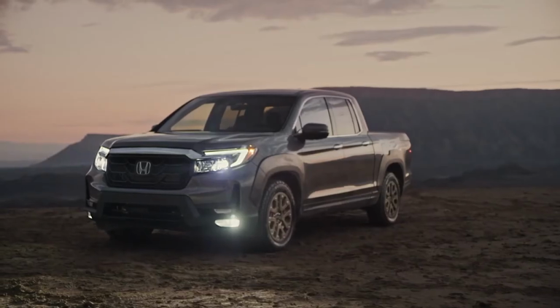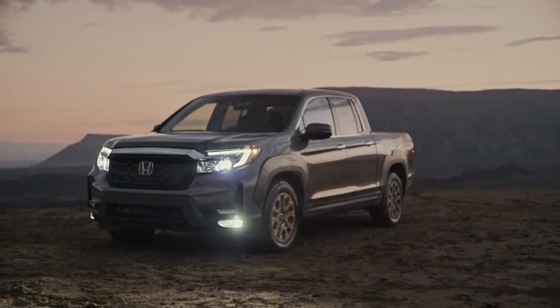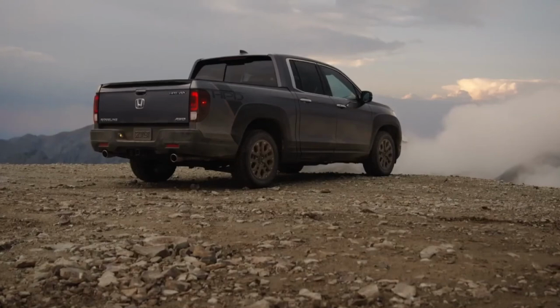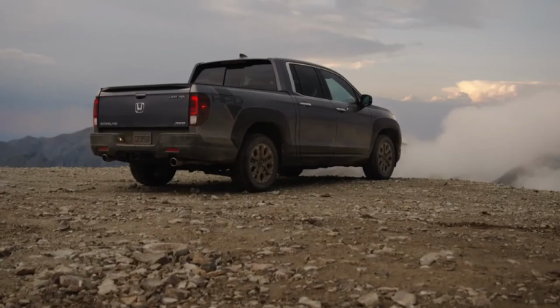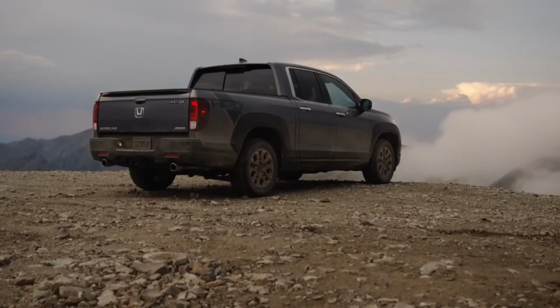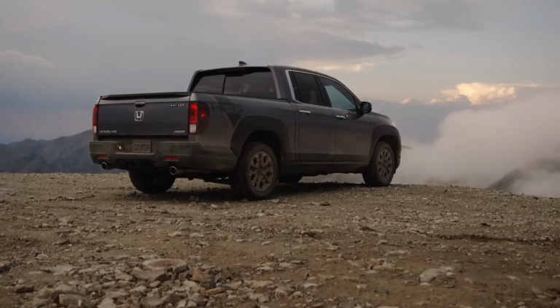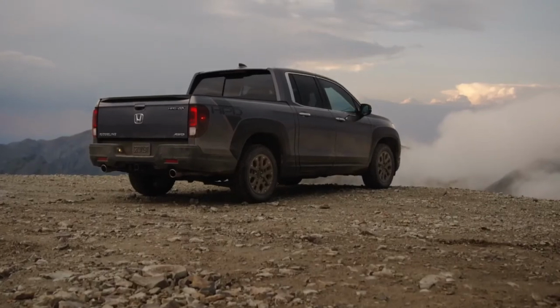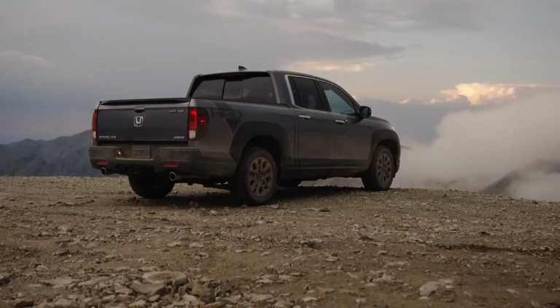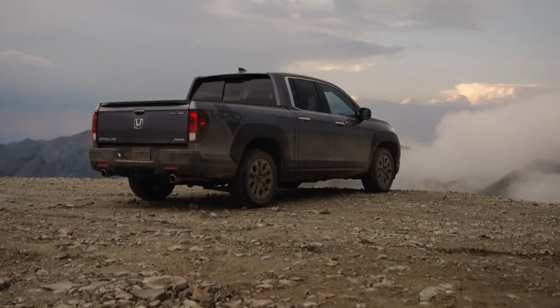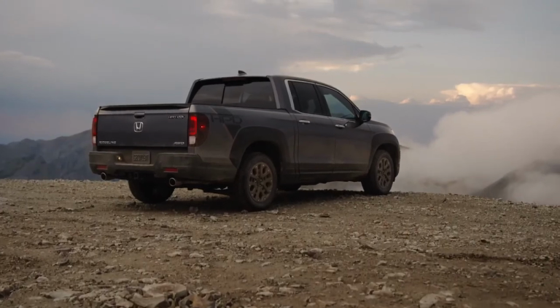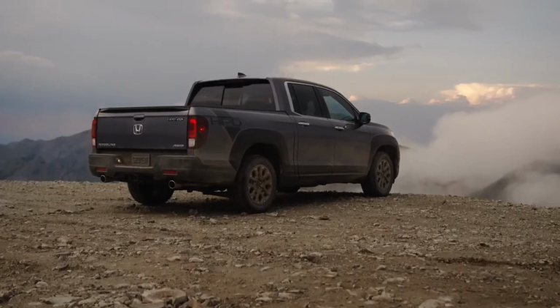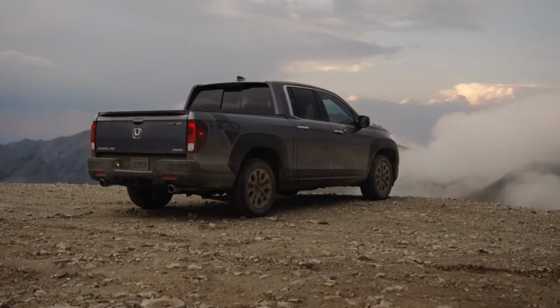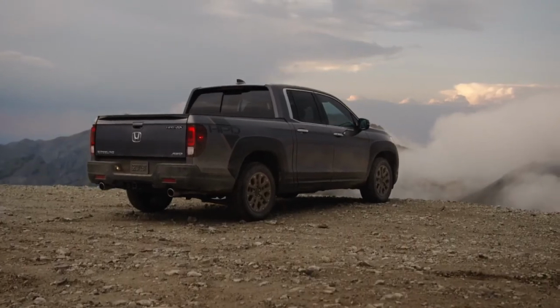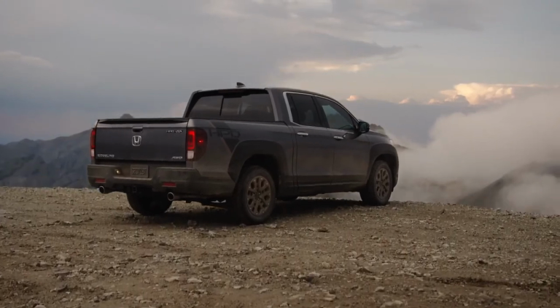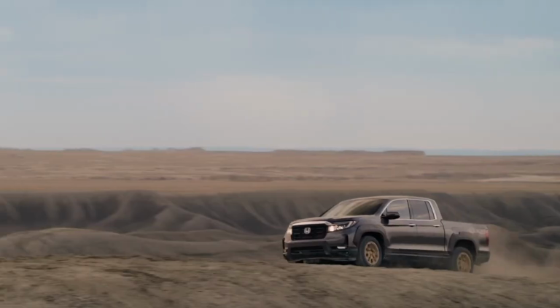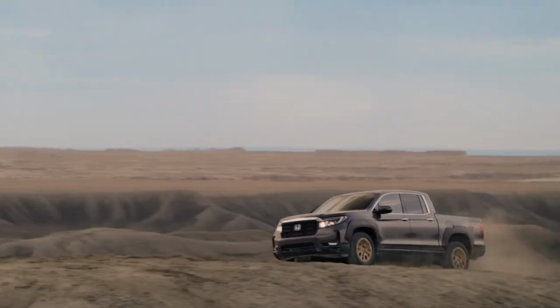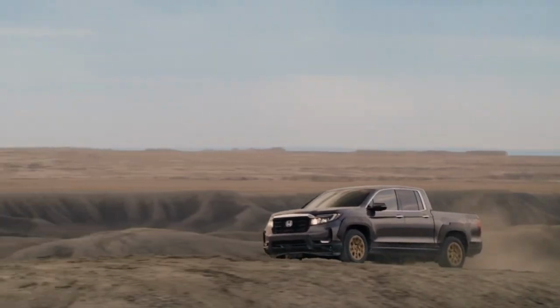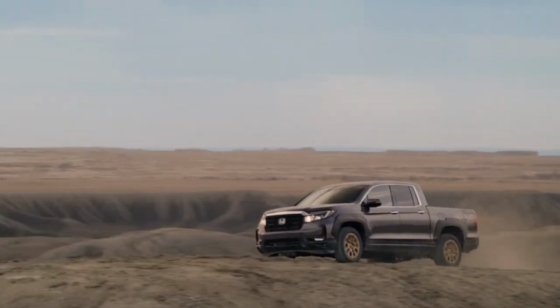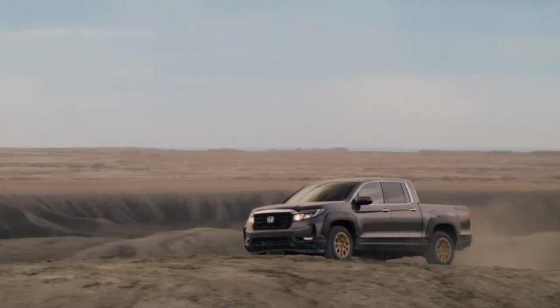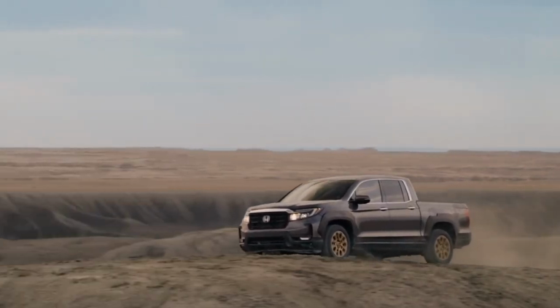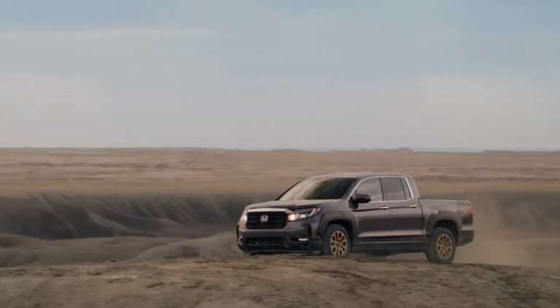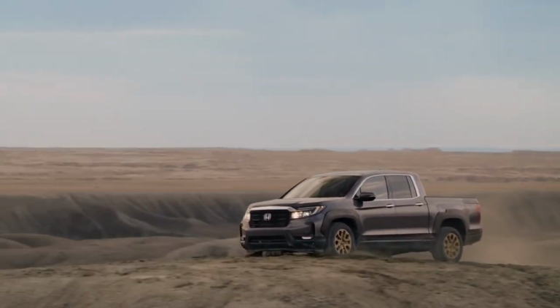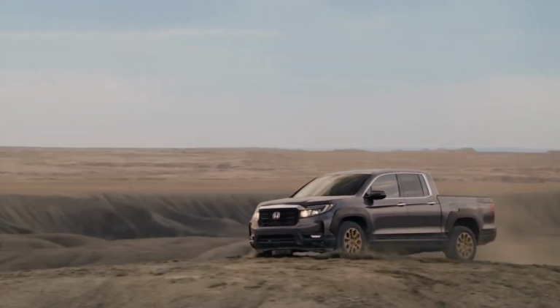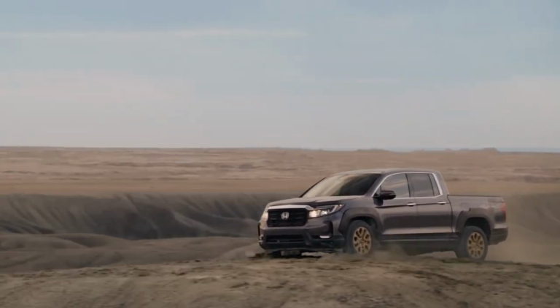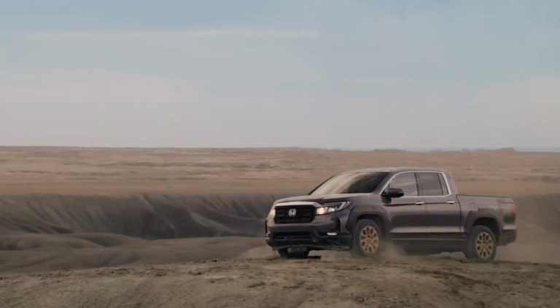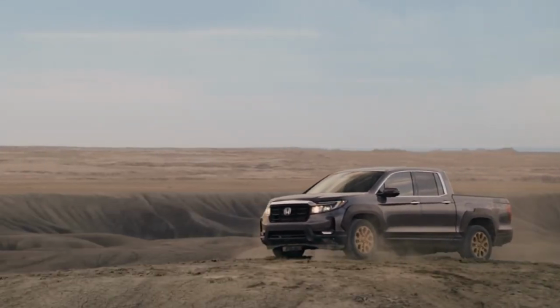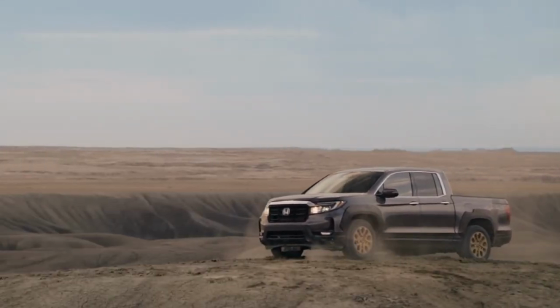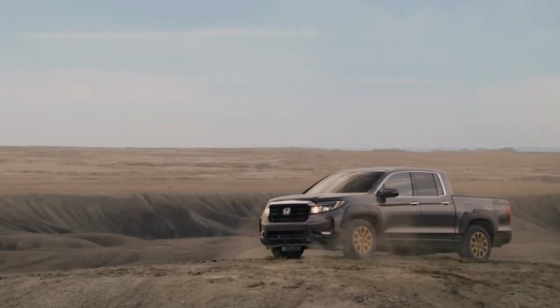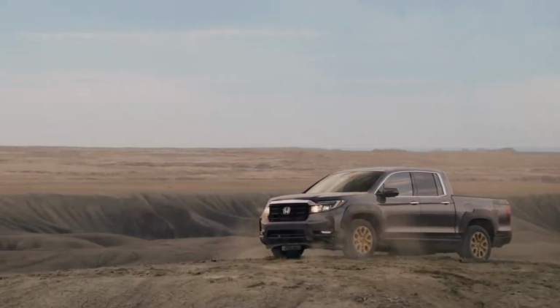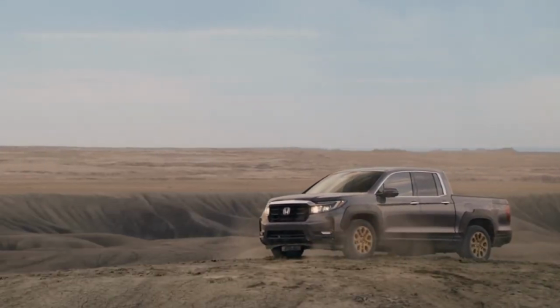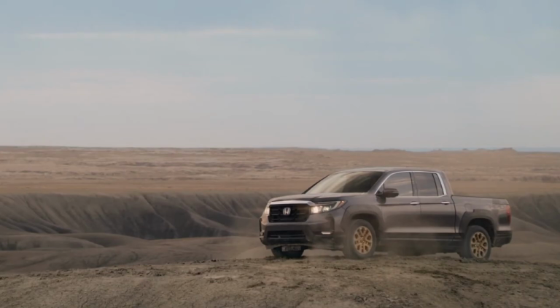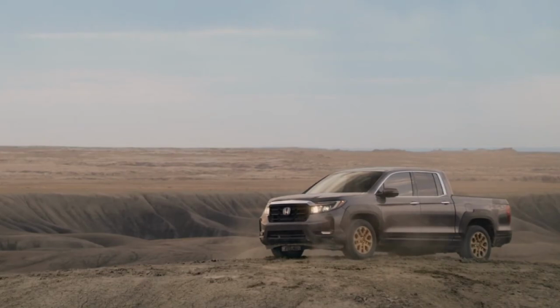No doubt about it, the 2021 Ridgeline gives you a lot to work with.